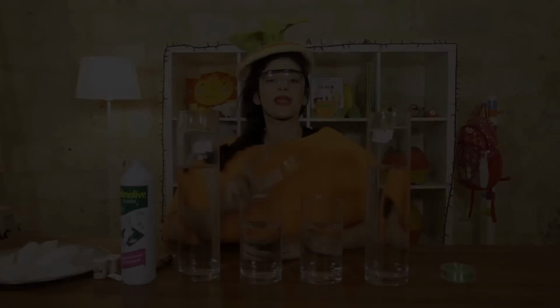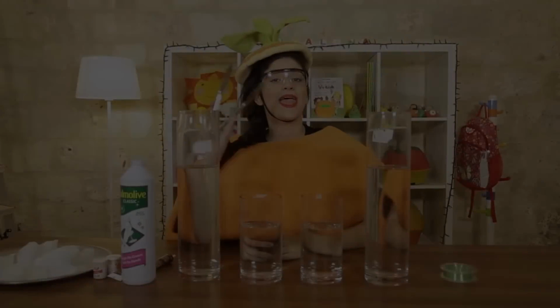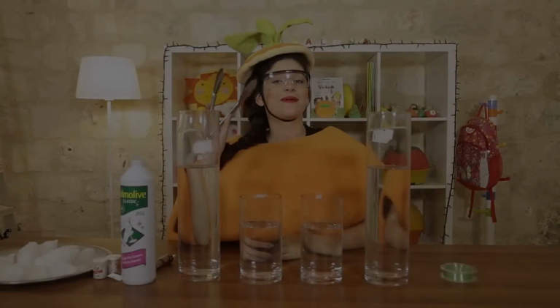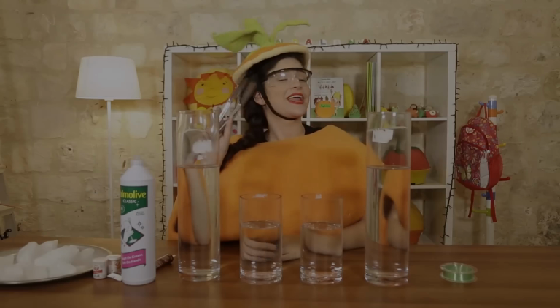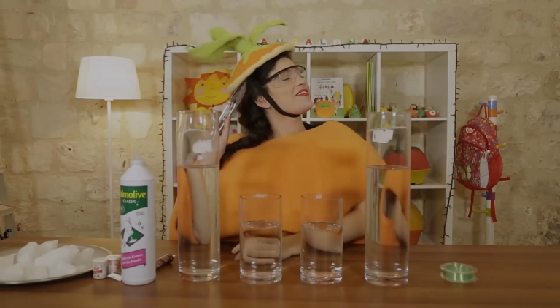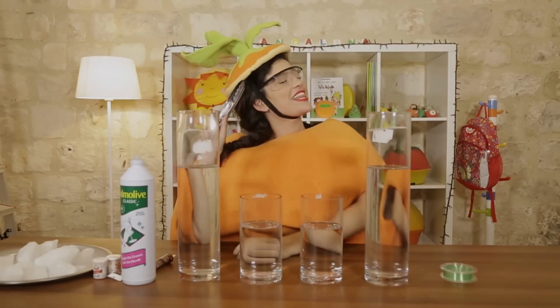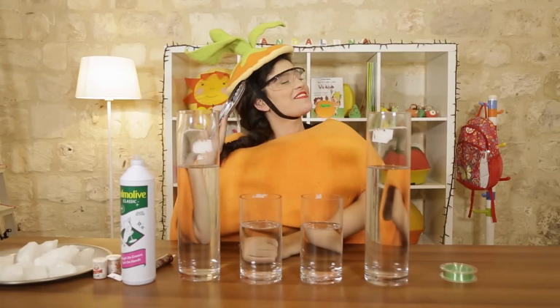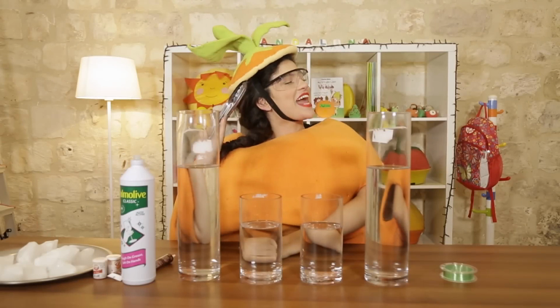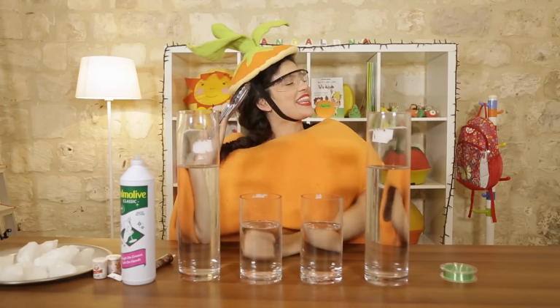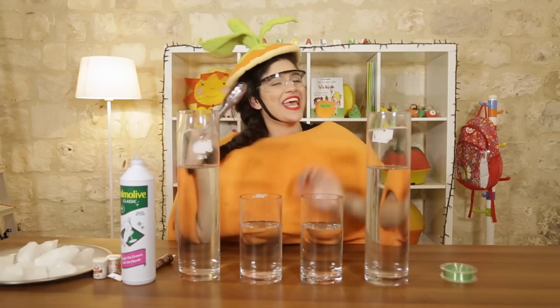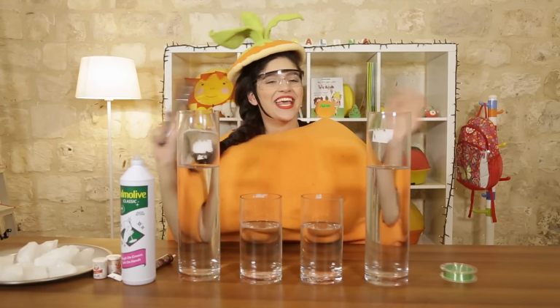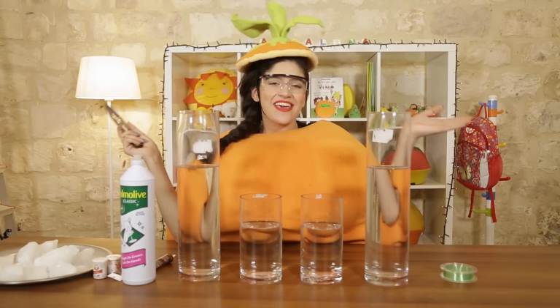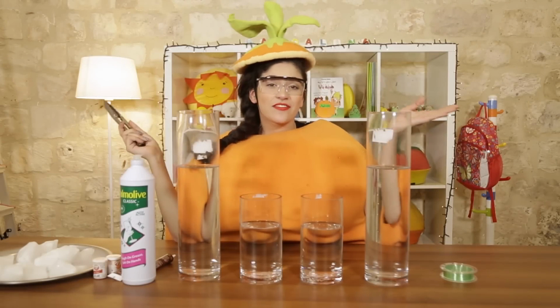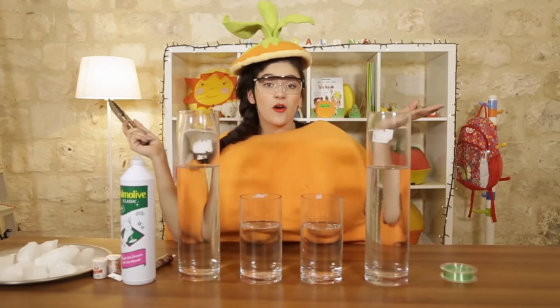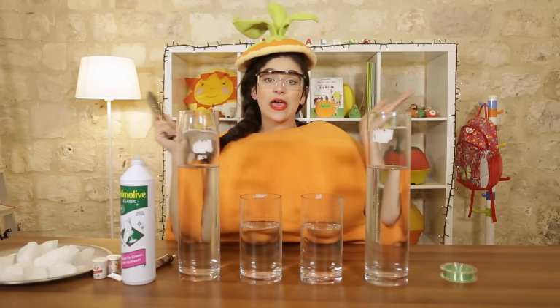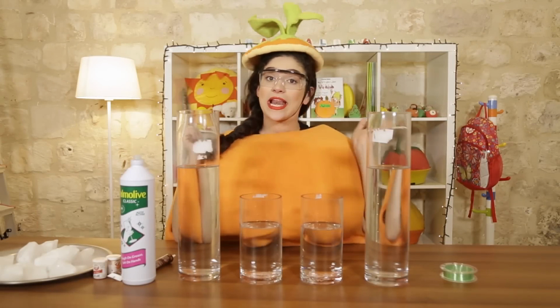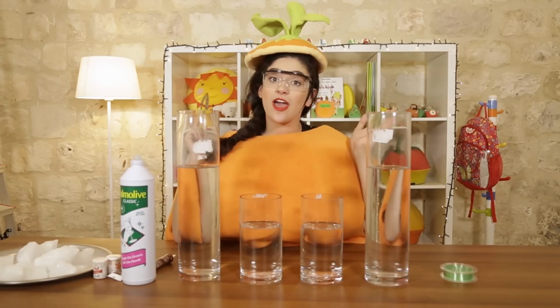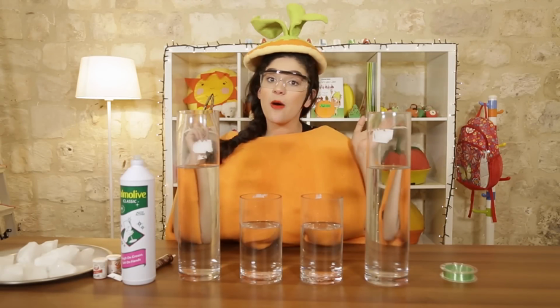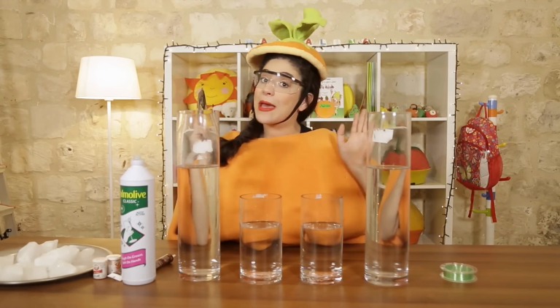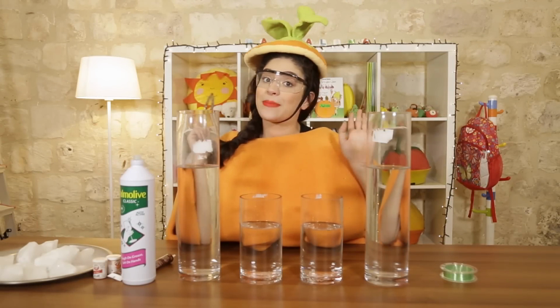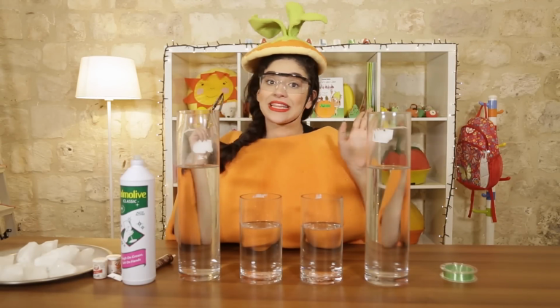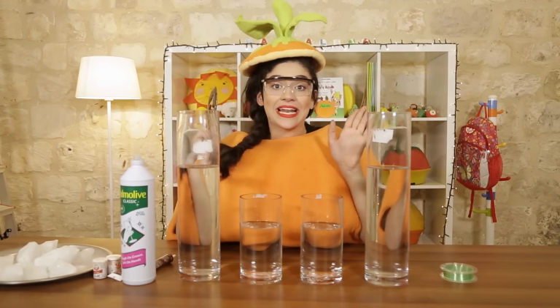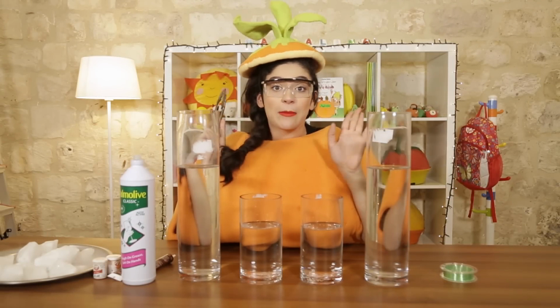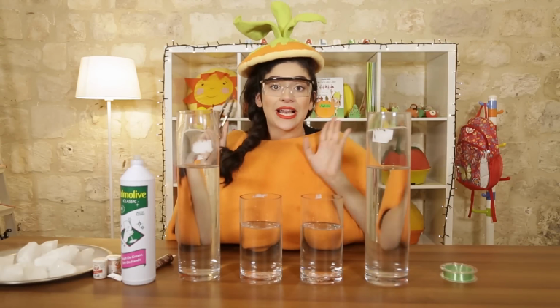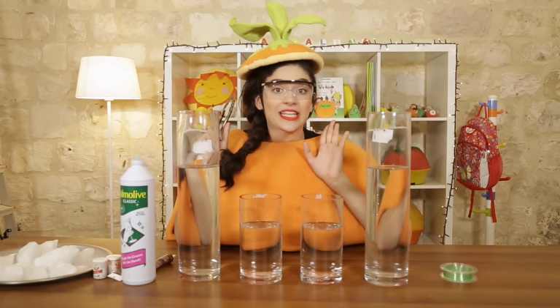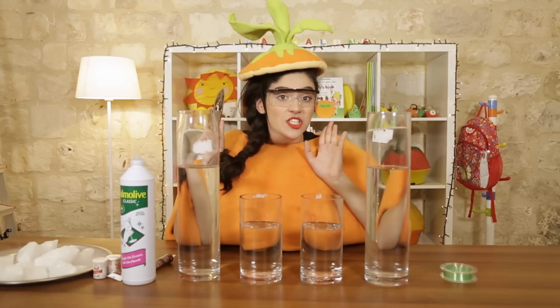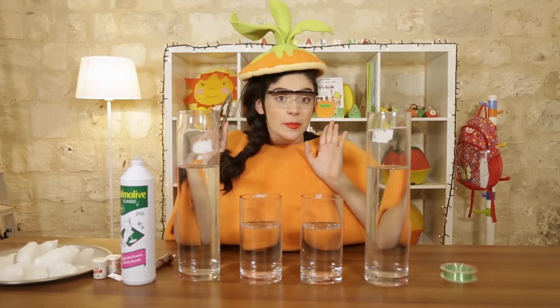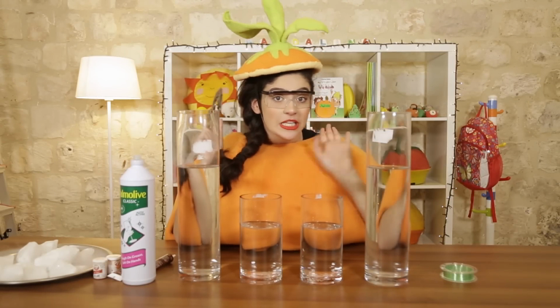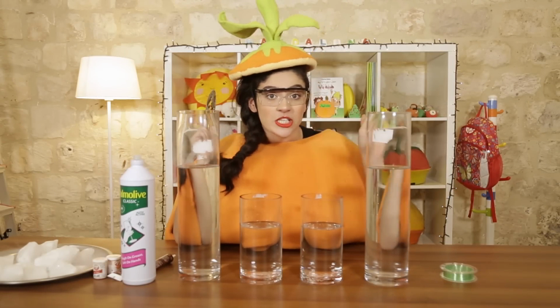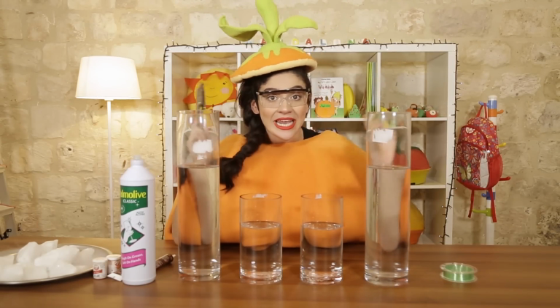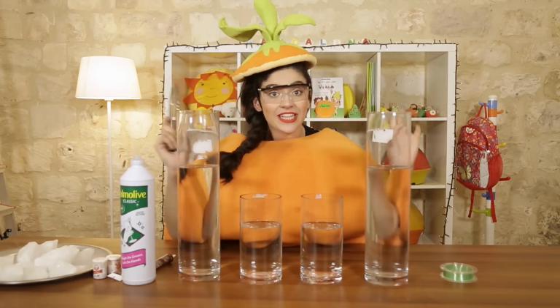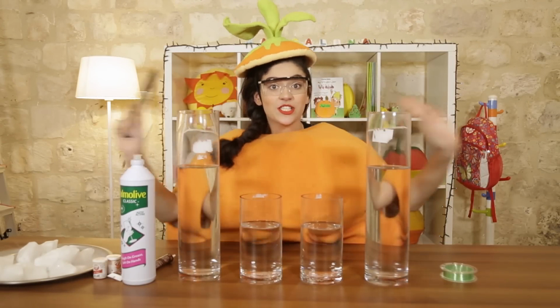Hello, boys and girls. How are you? Today we're going to perform the dry ice experiment.